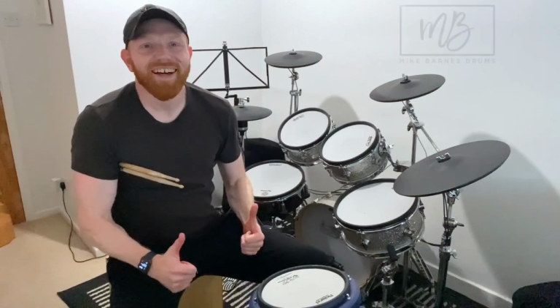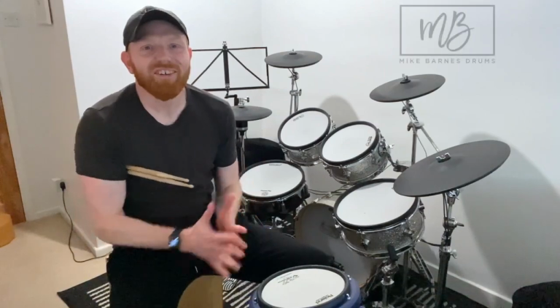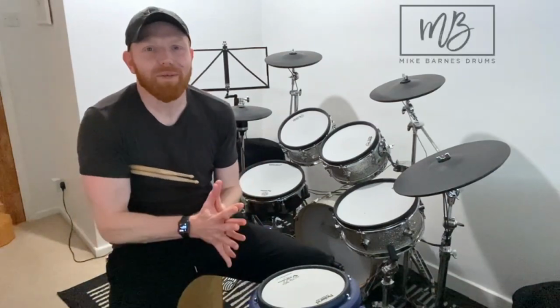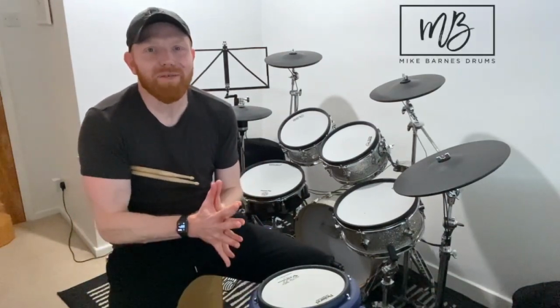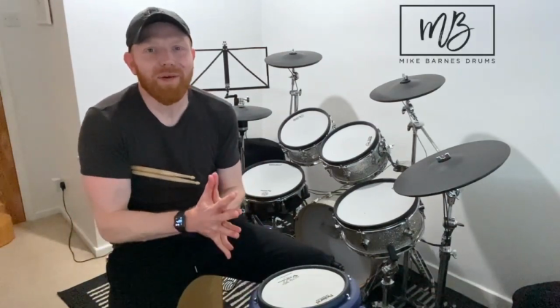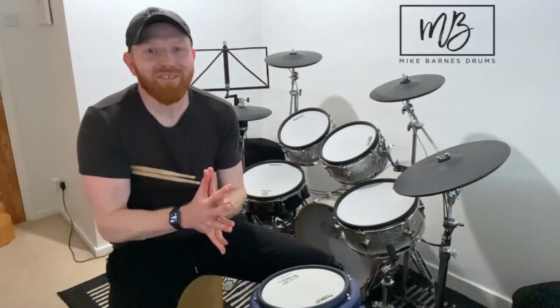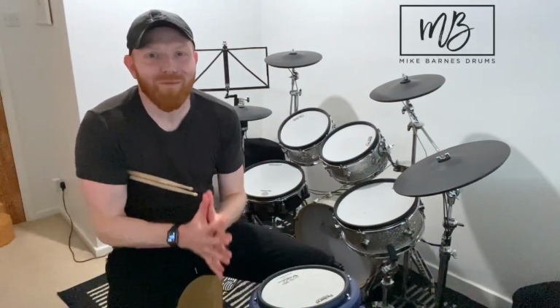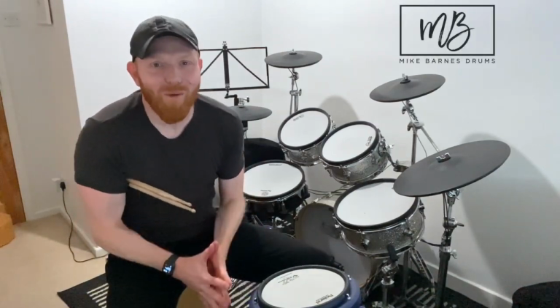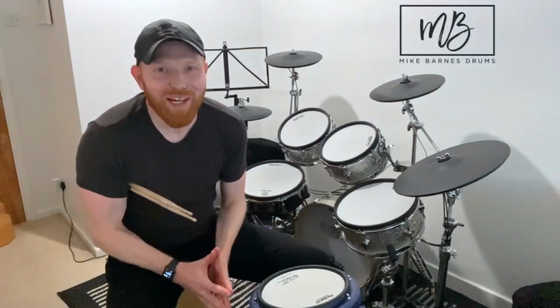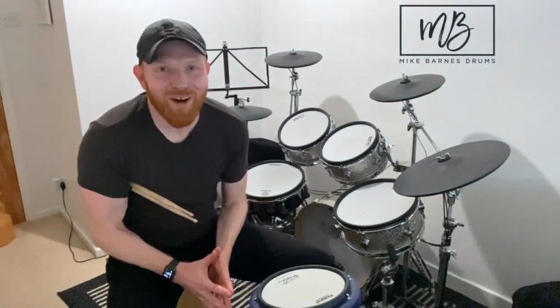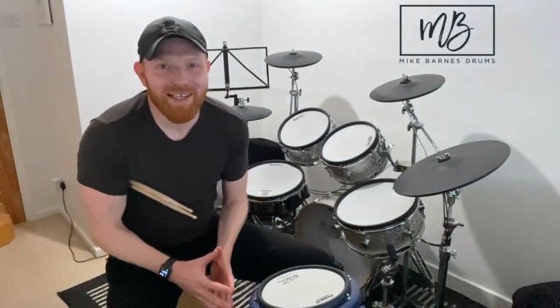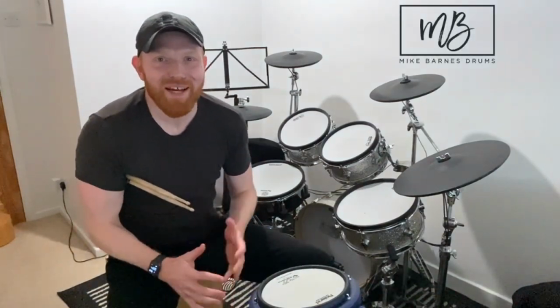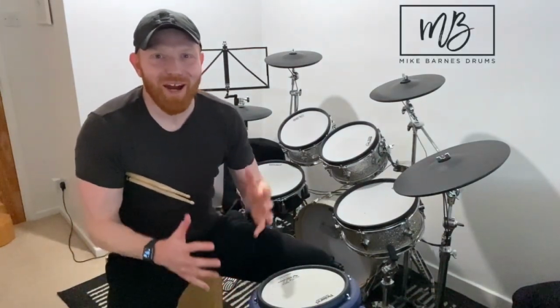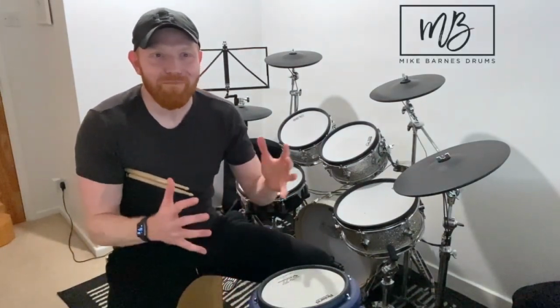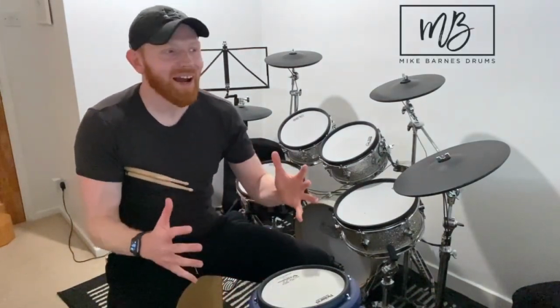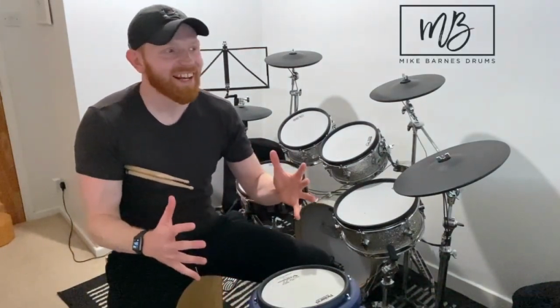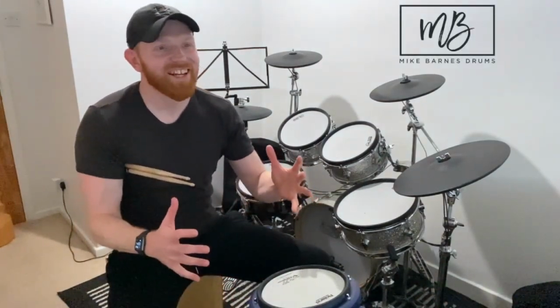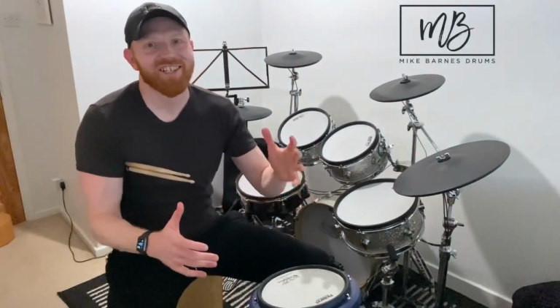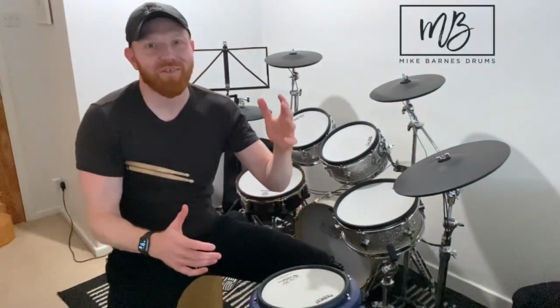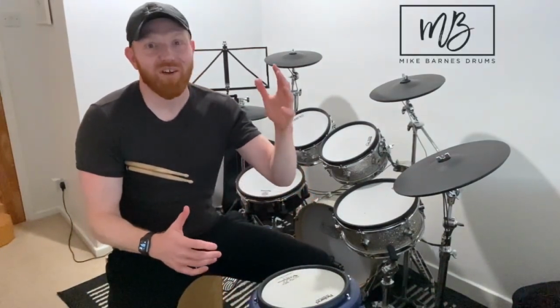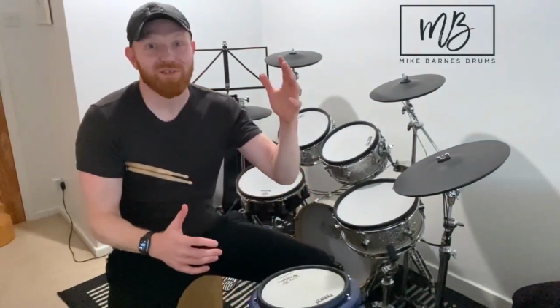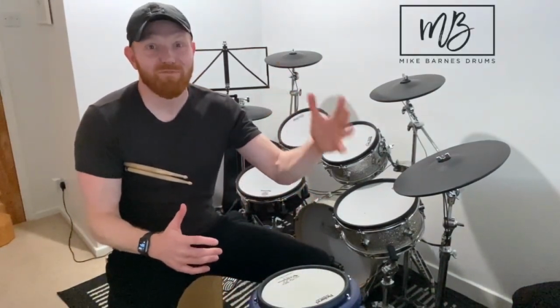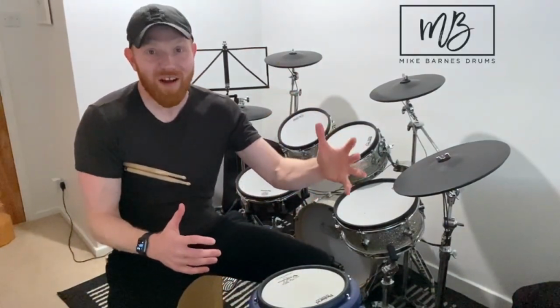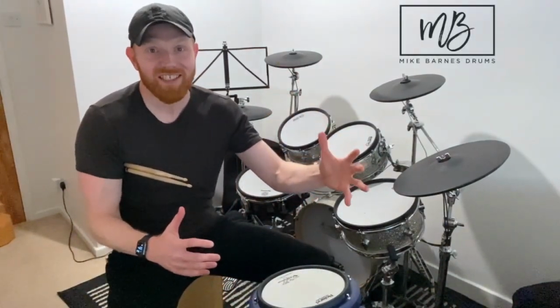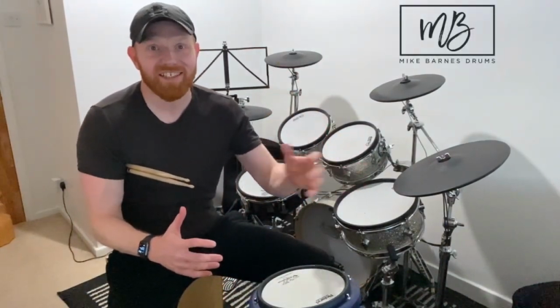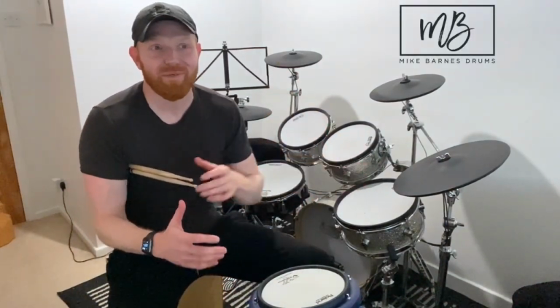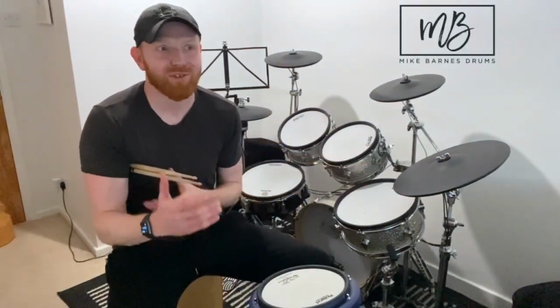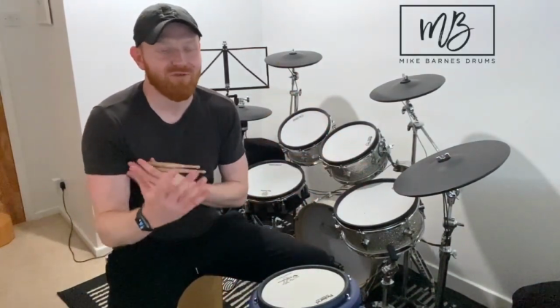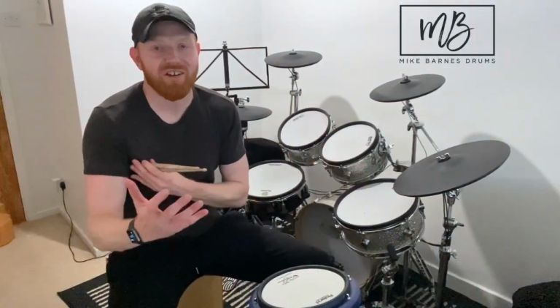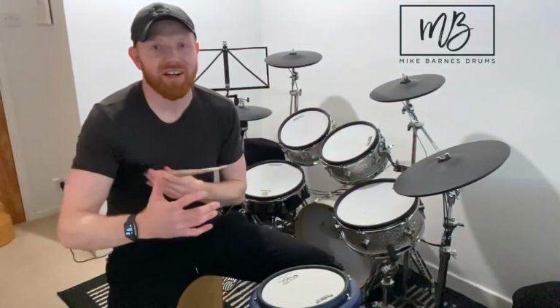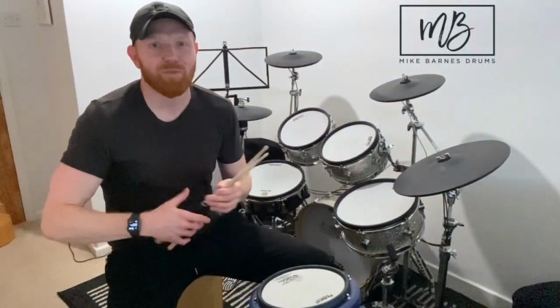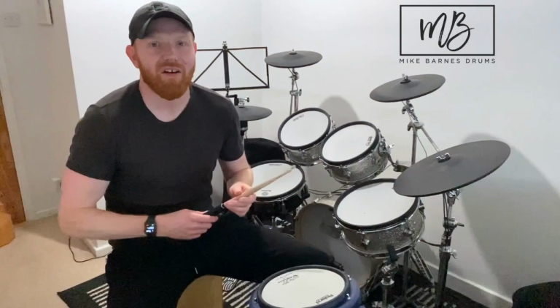Hi drummers, hope you're well. One minute drum lesson, here we go. Myelination. I find this fascinating but also really, really inspiring.